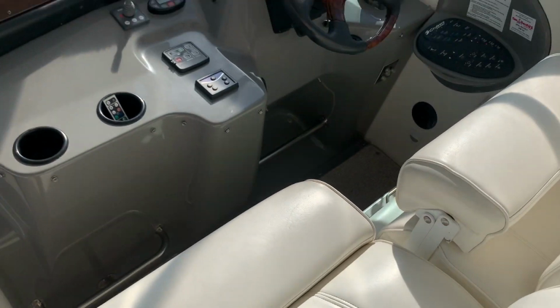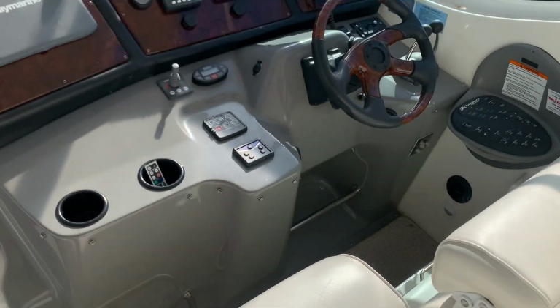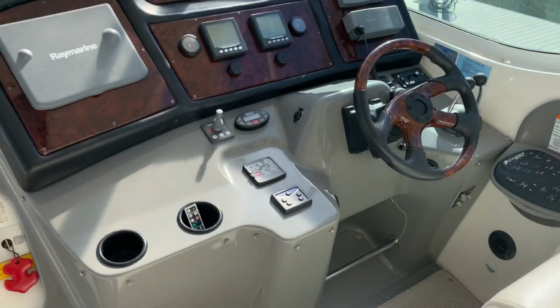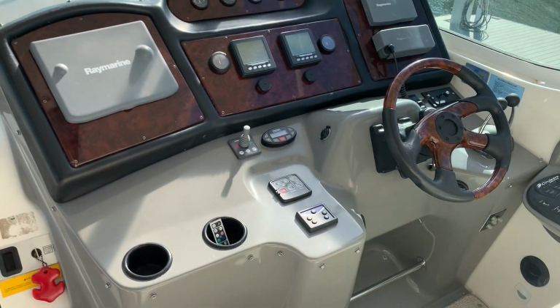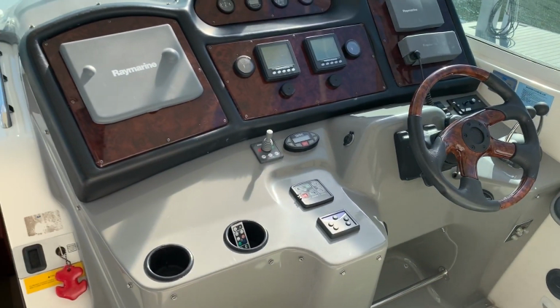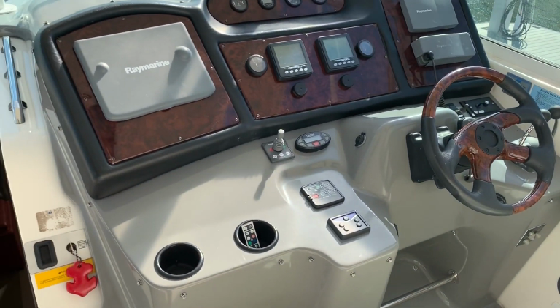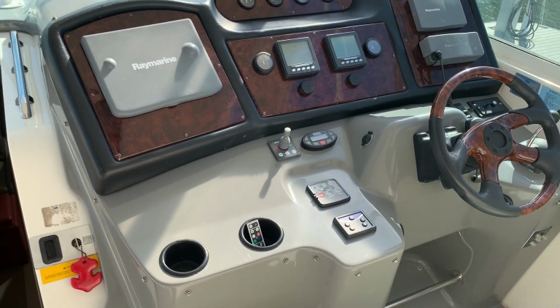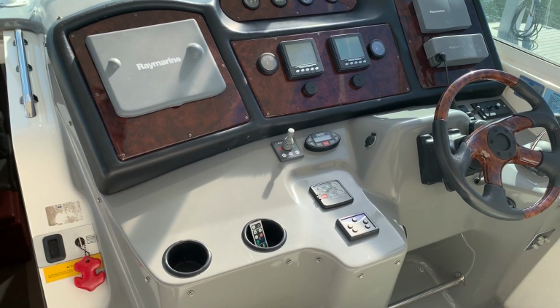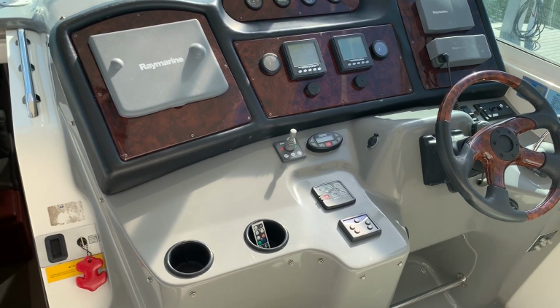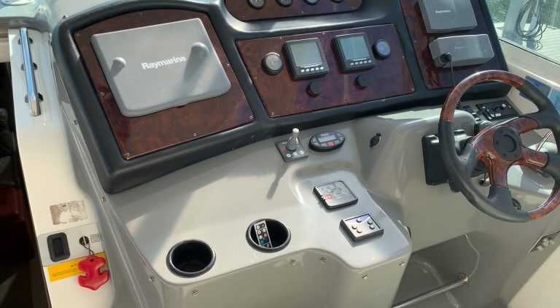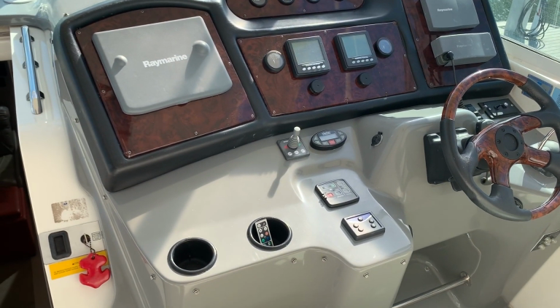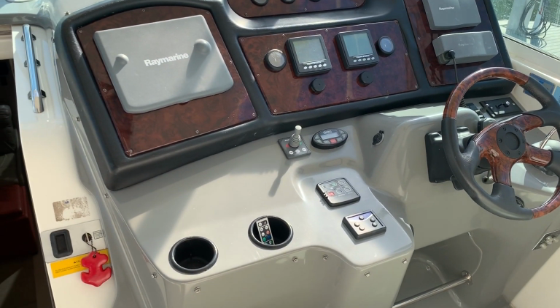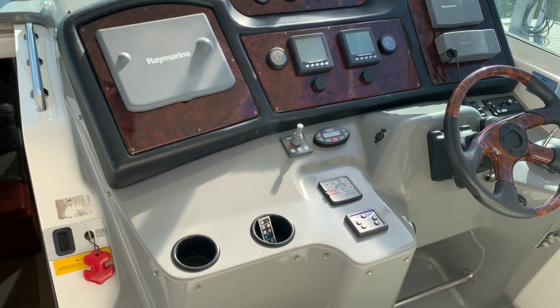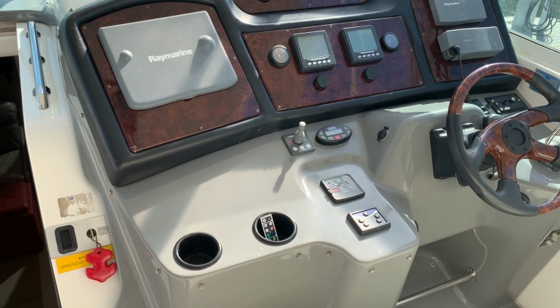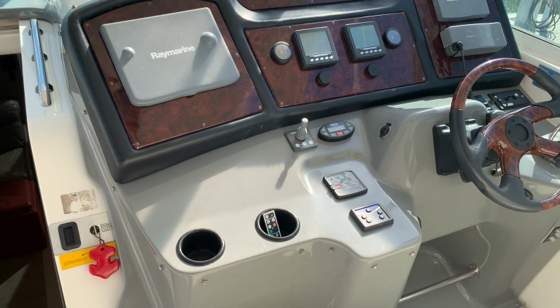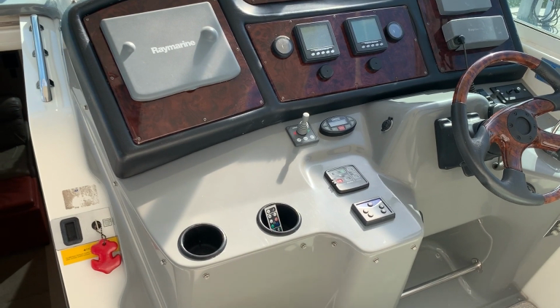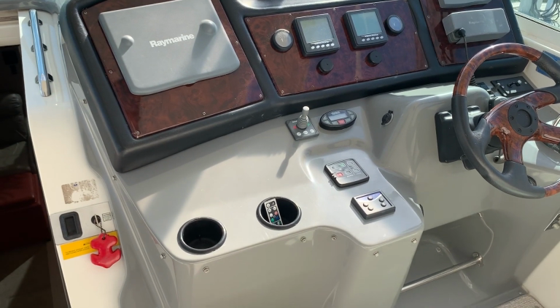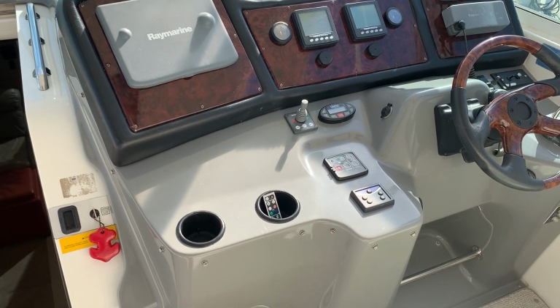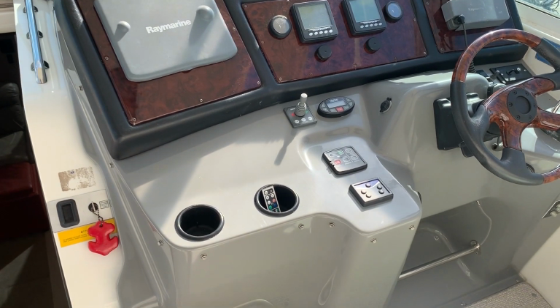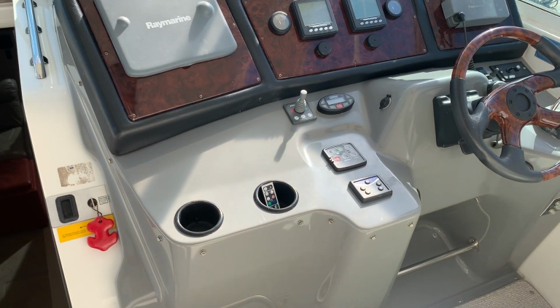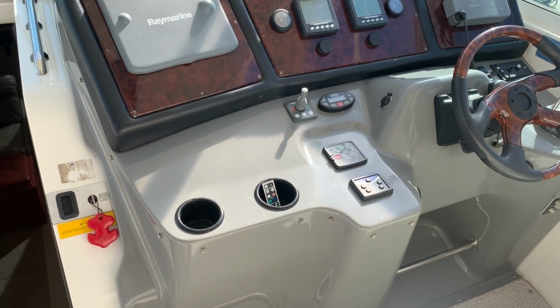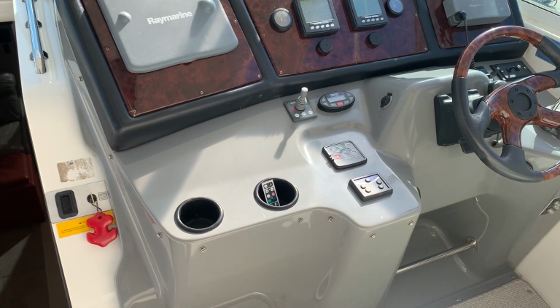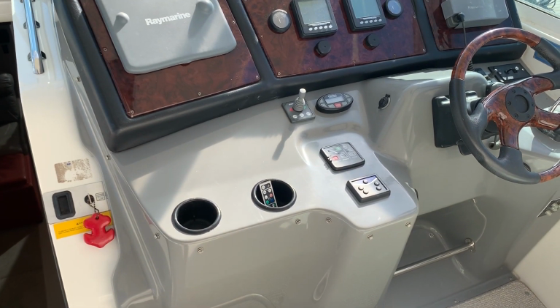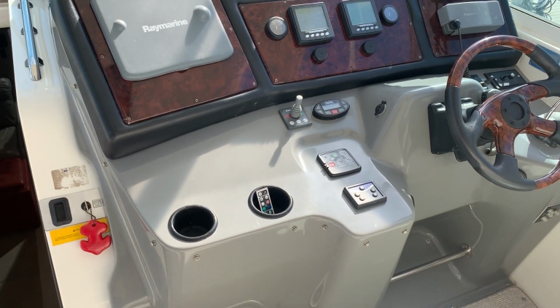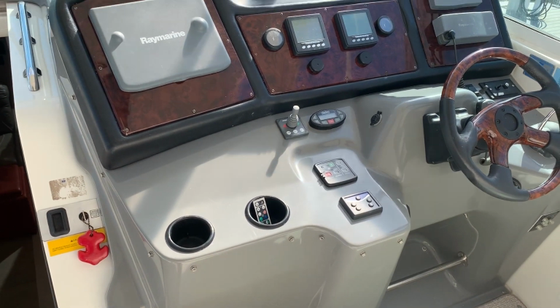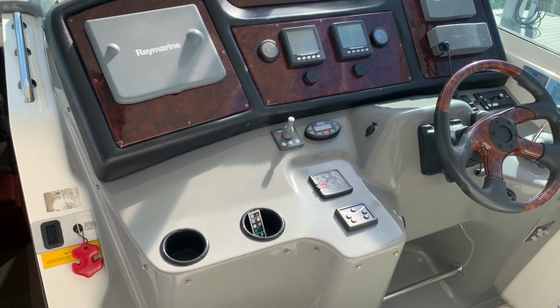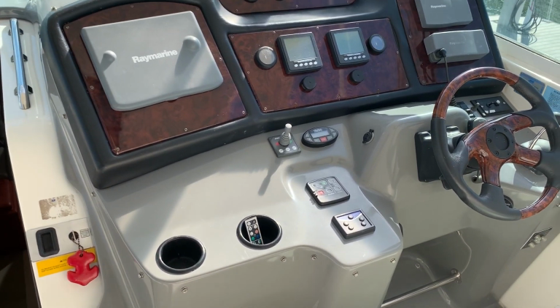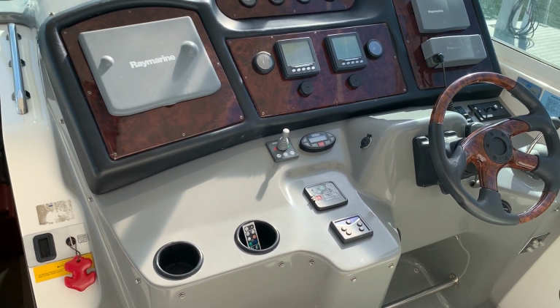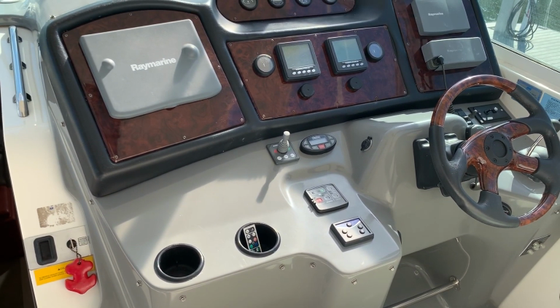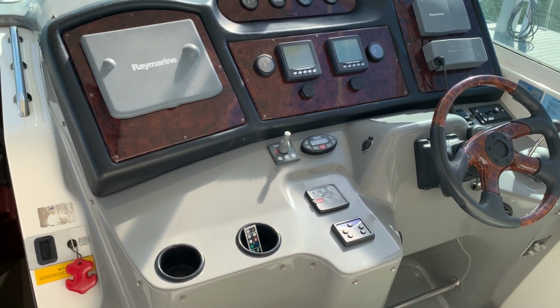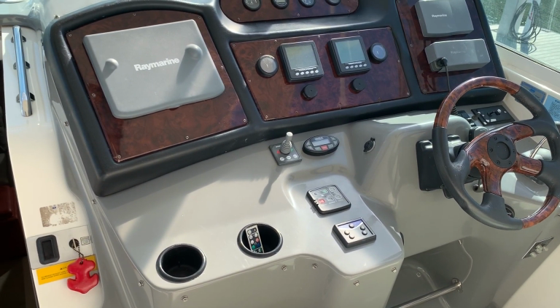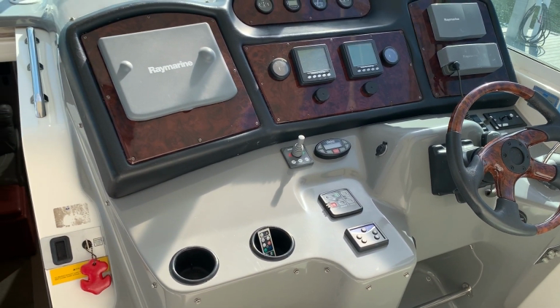Here at the helm you get your GPS, VHF radio, and you can see the bow thrusters.